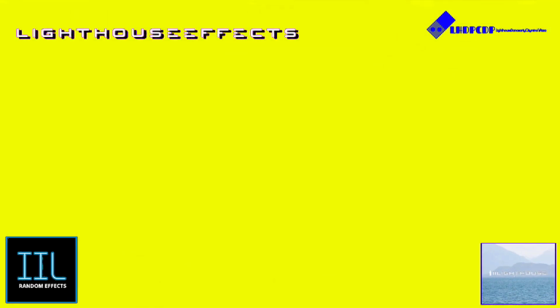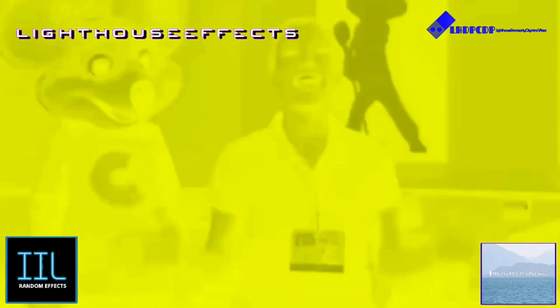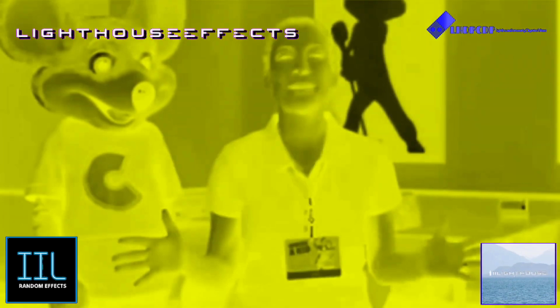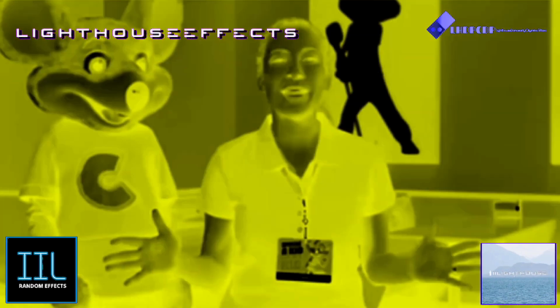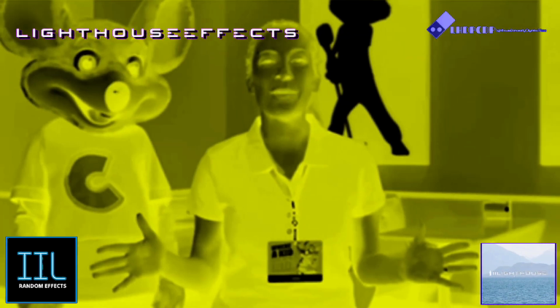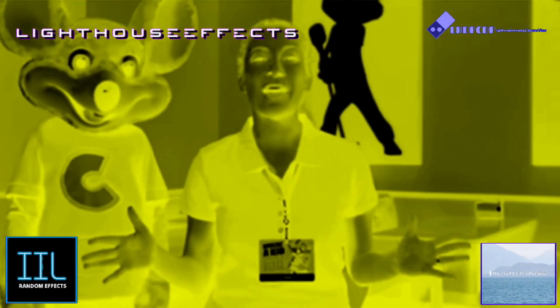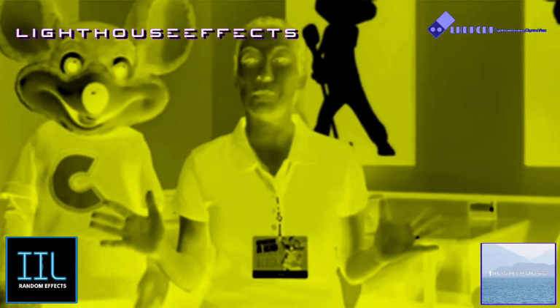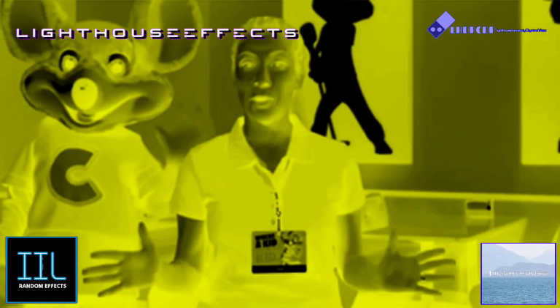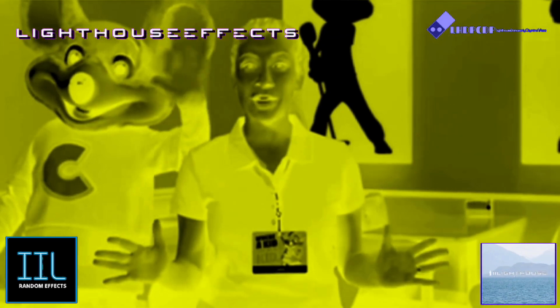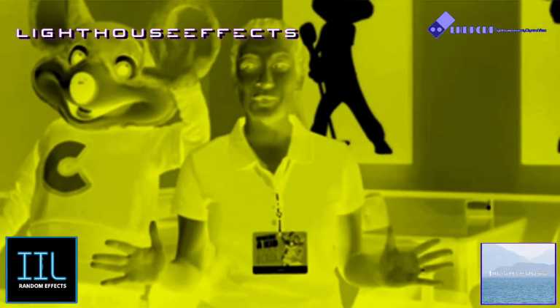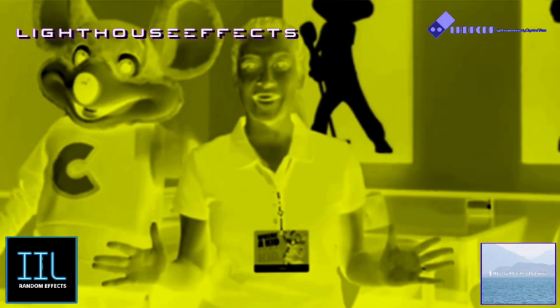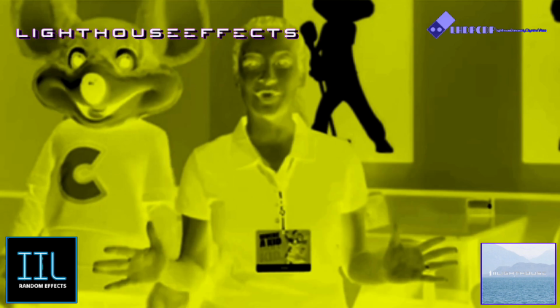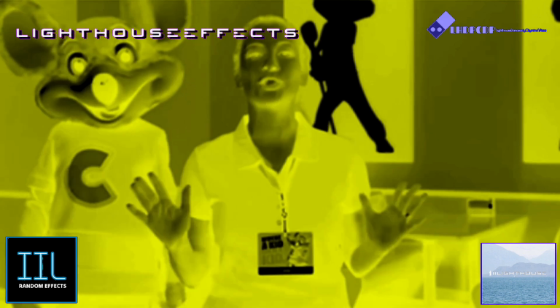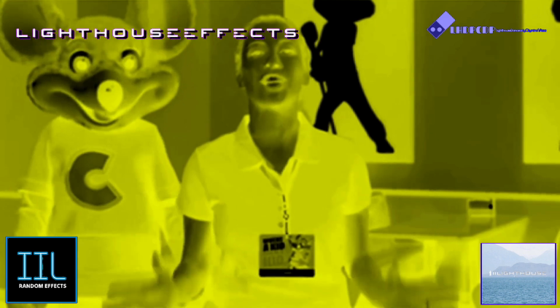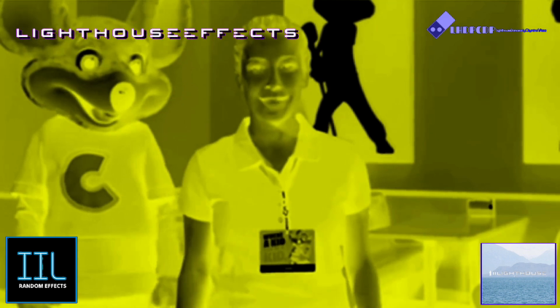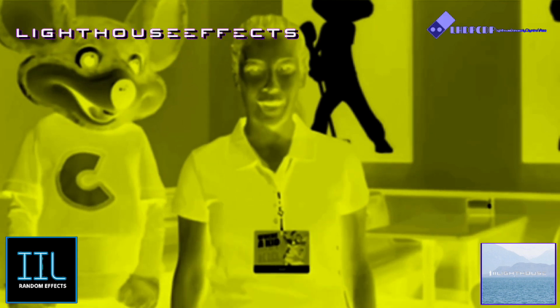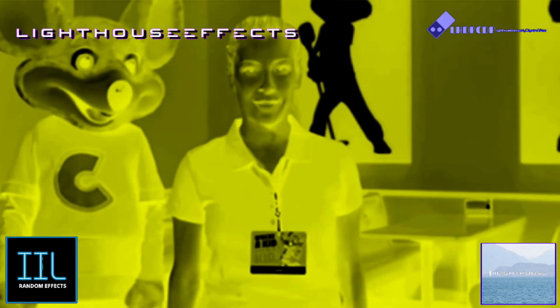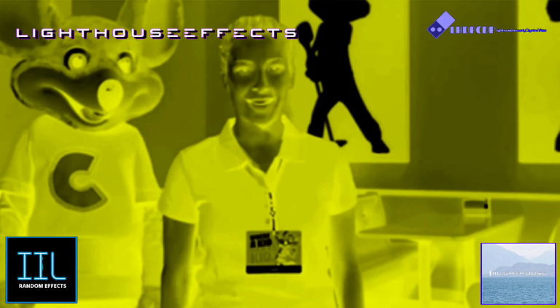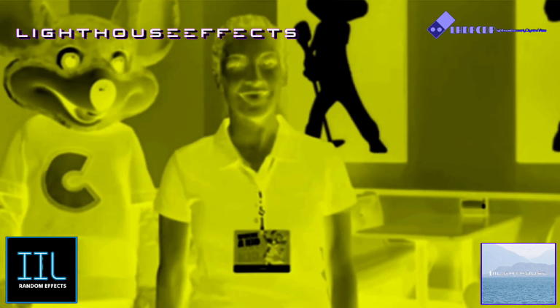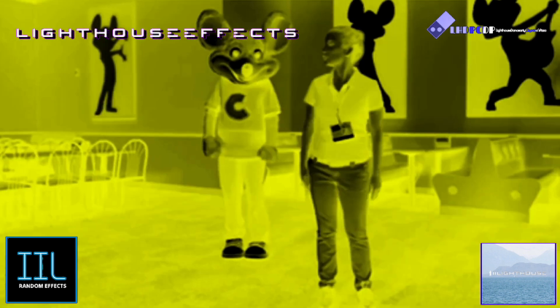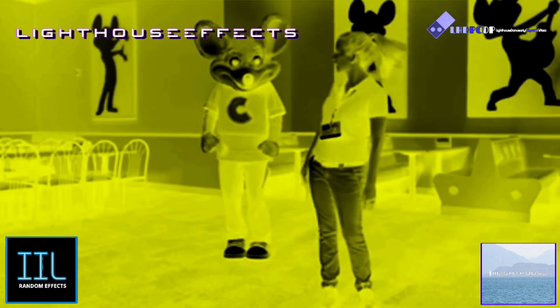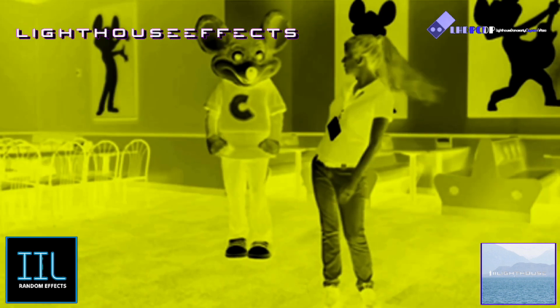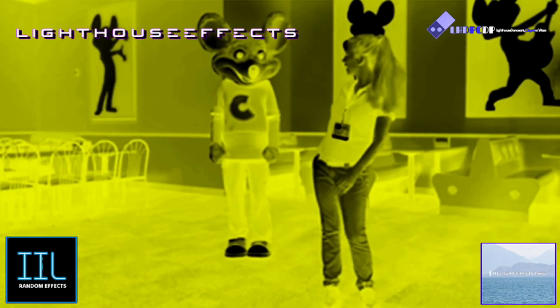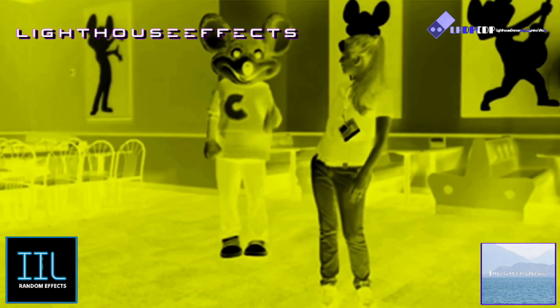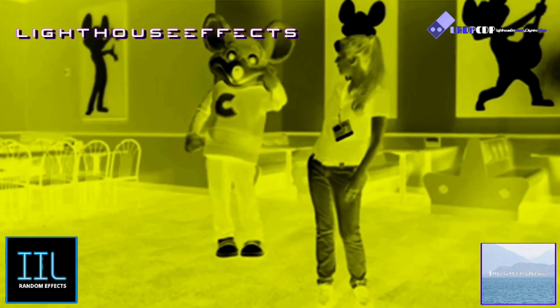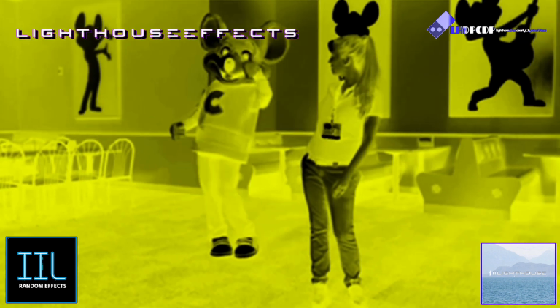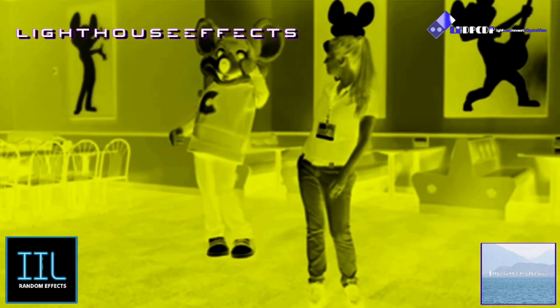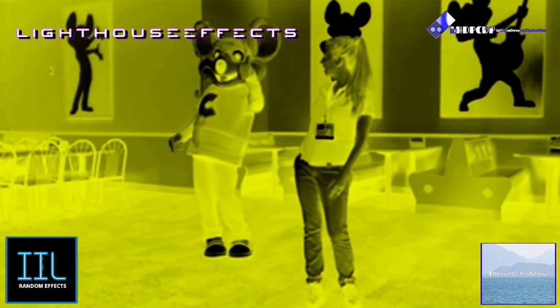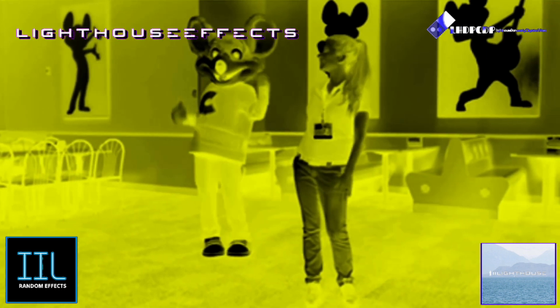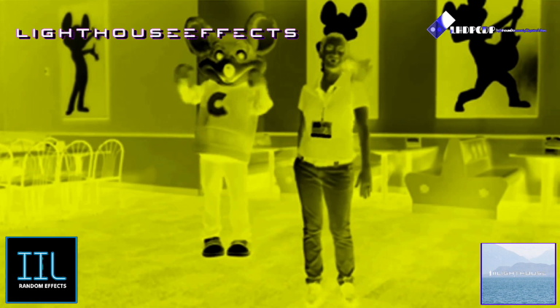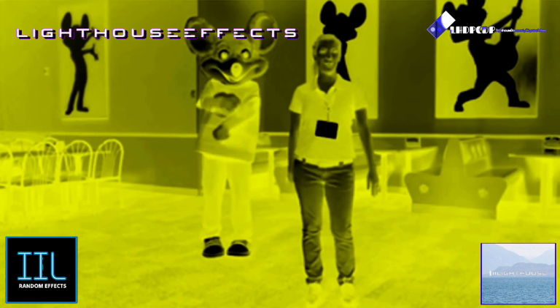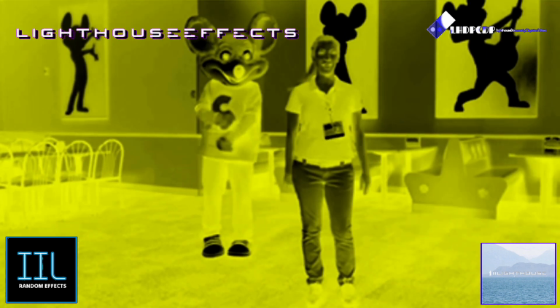Hey everybody, we have a brand new dance called Chucky's Happy Dance. Chucky, are you ready to show them? Let's do it.